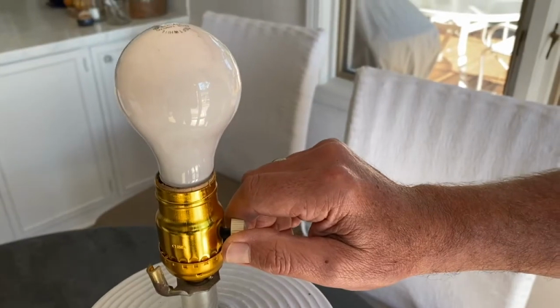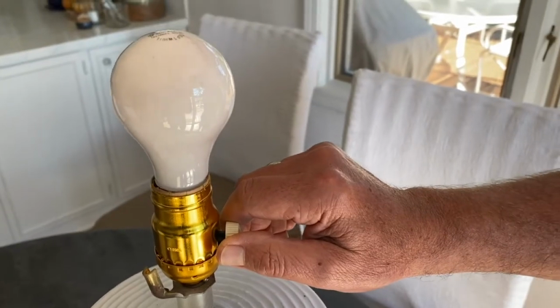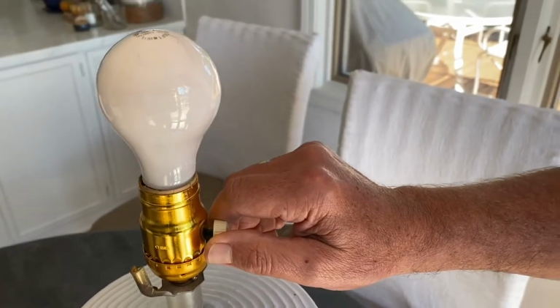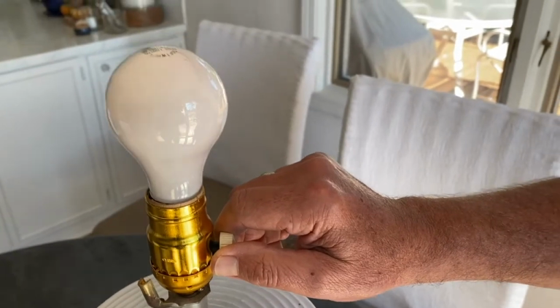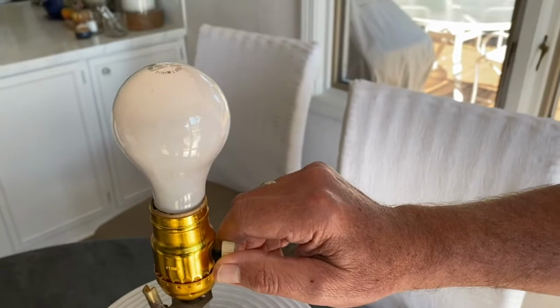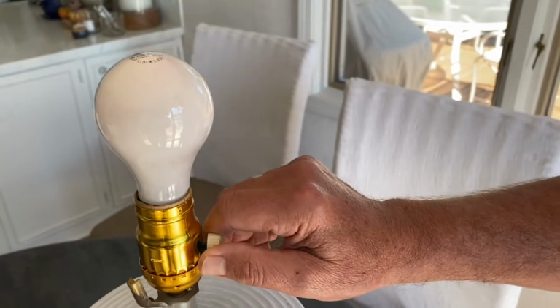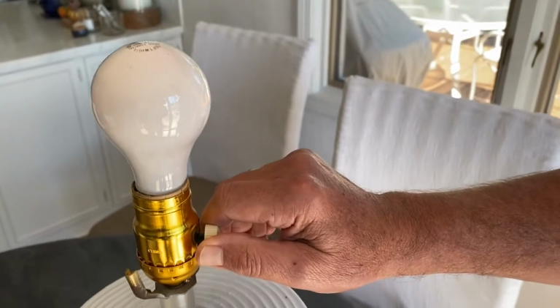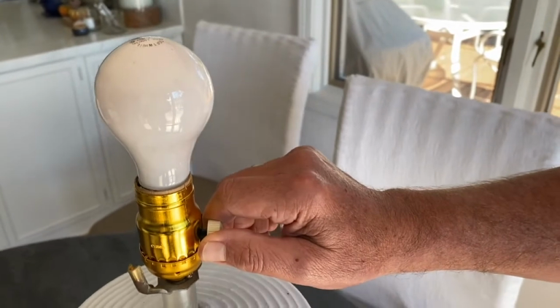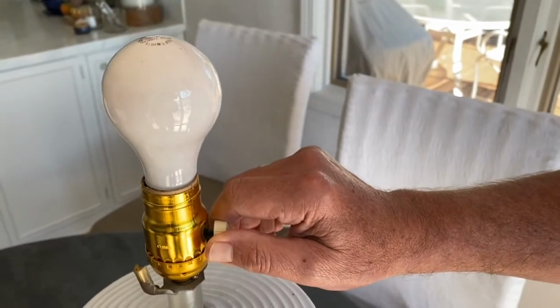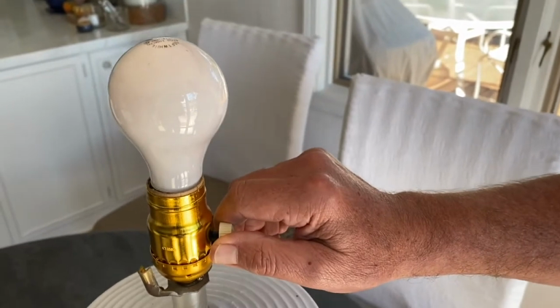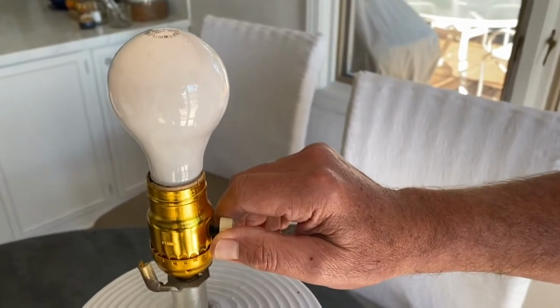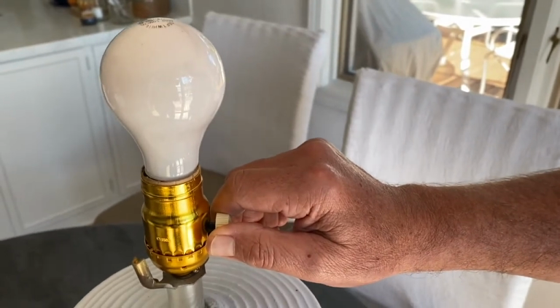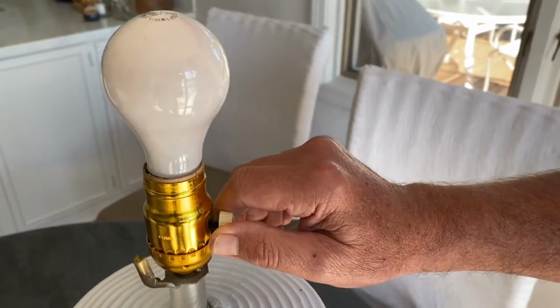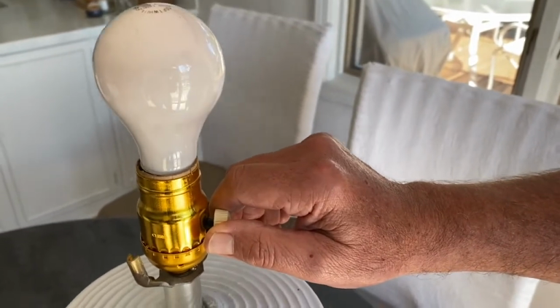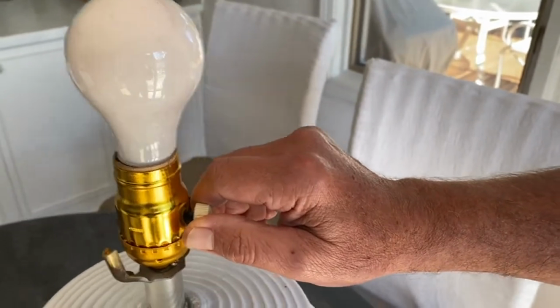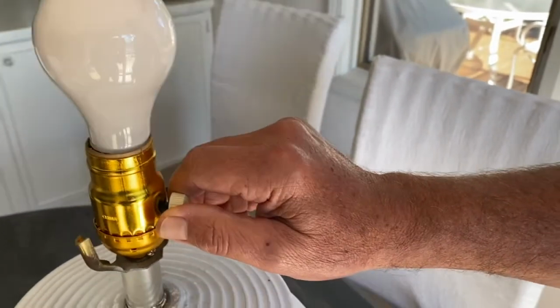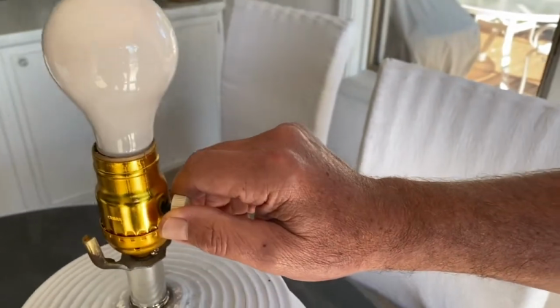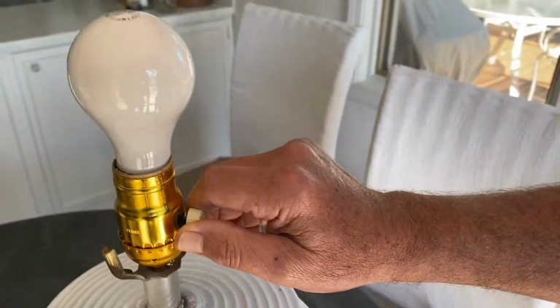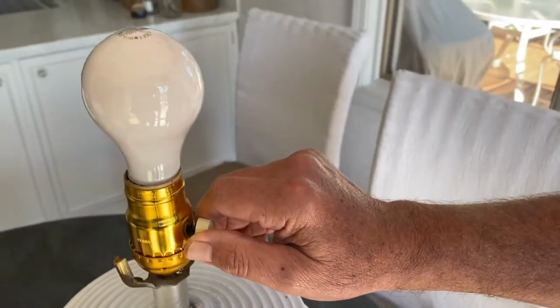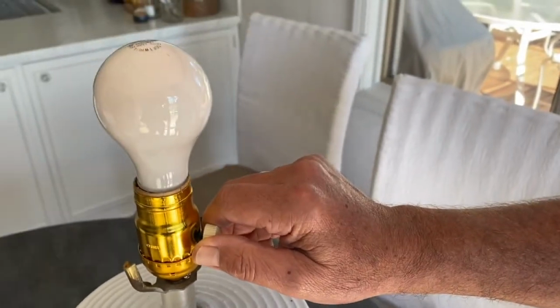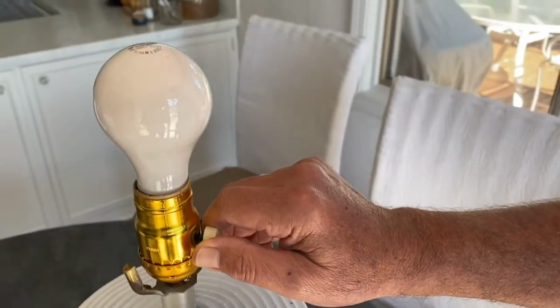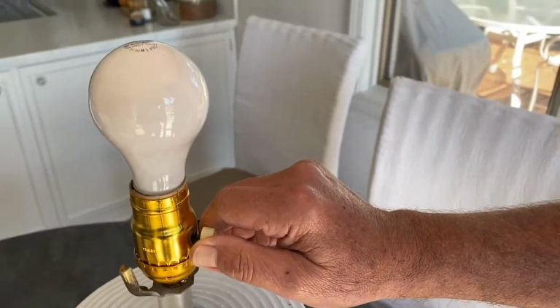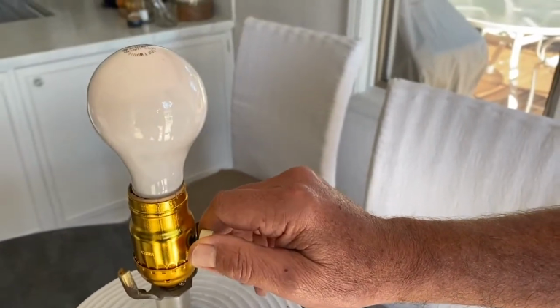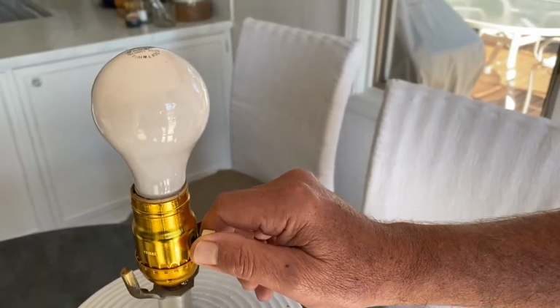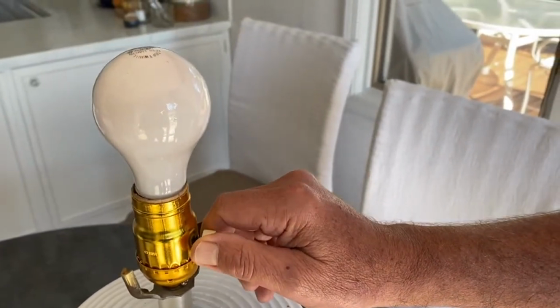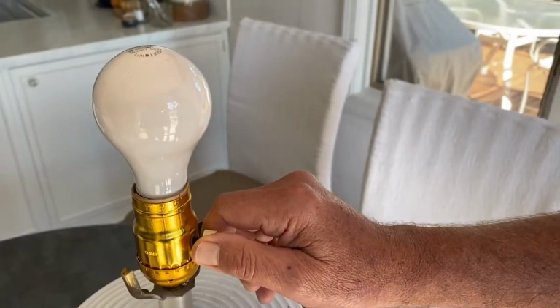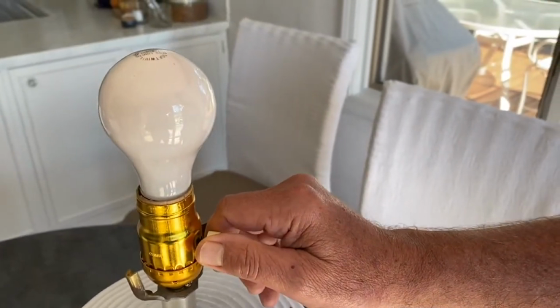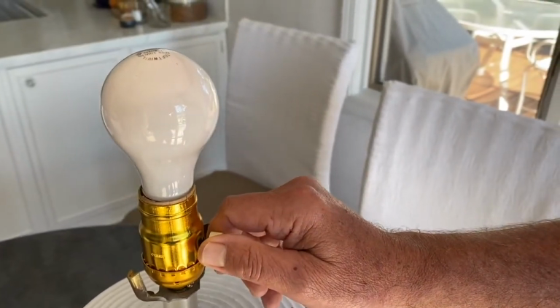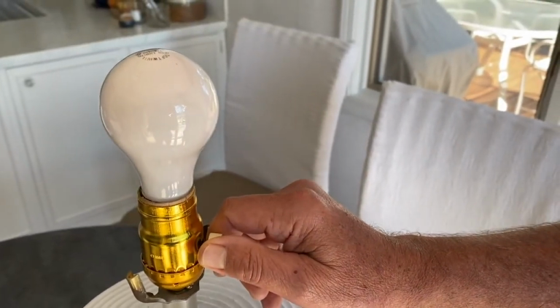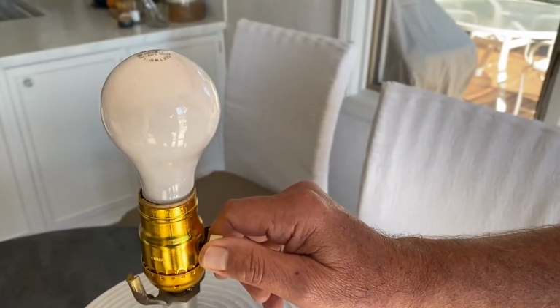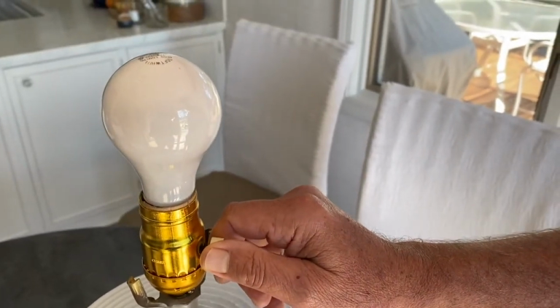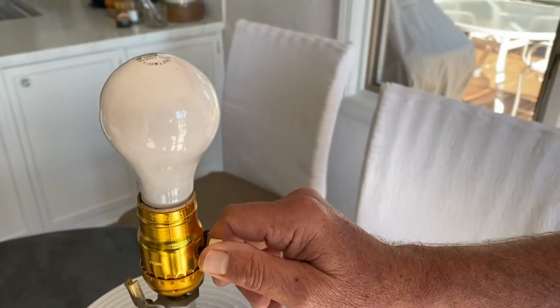Put your light bulb in, then turn it on, and you'll be able to see now that it dims.